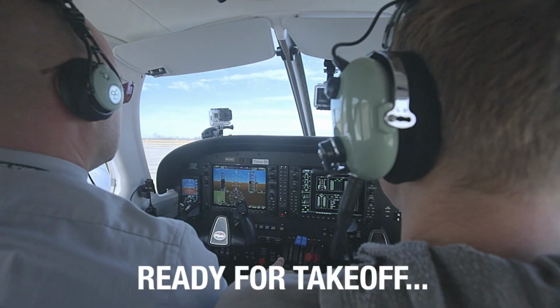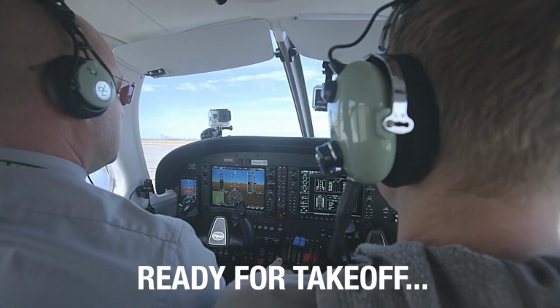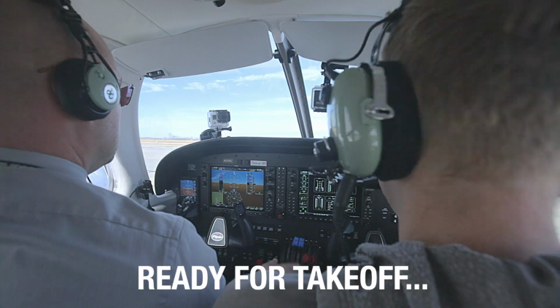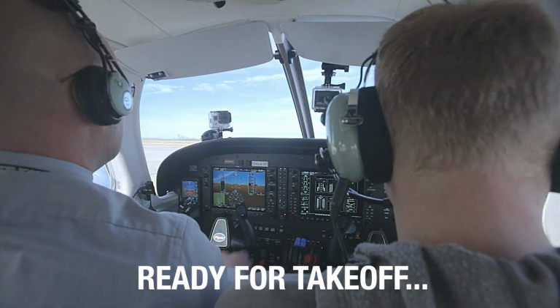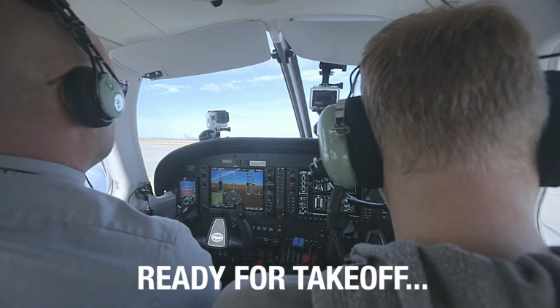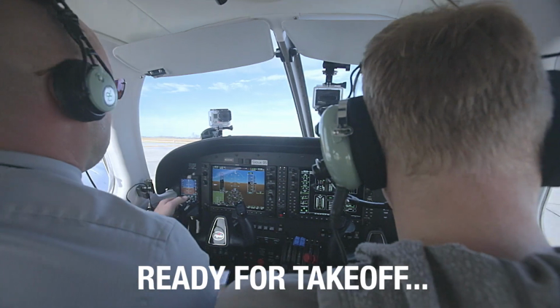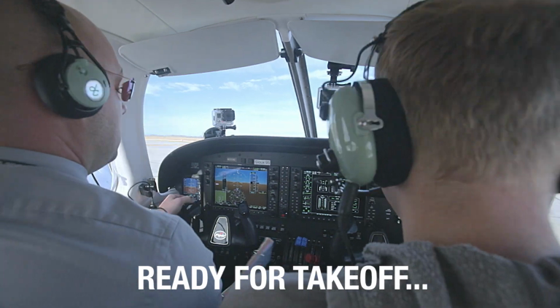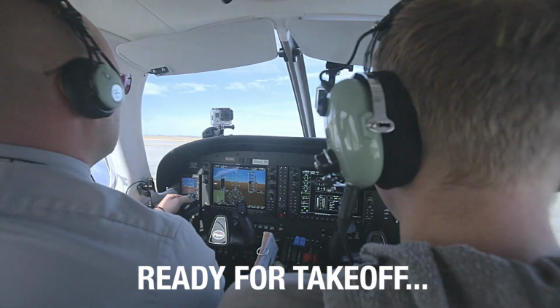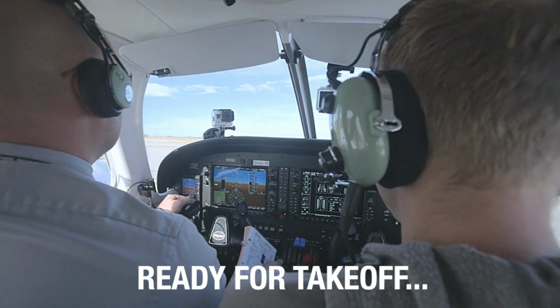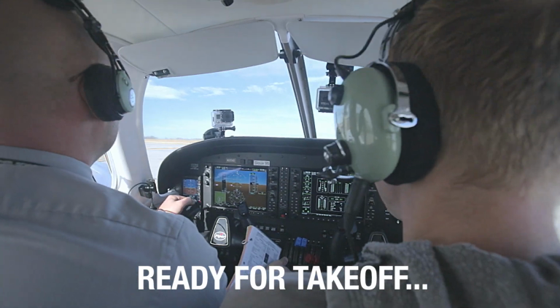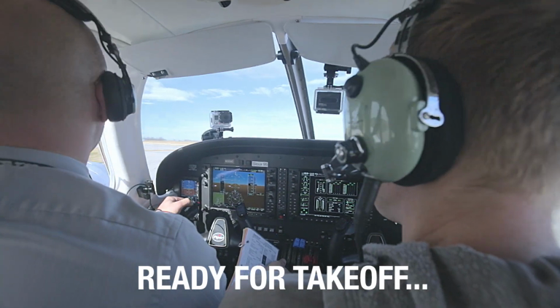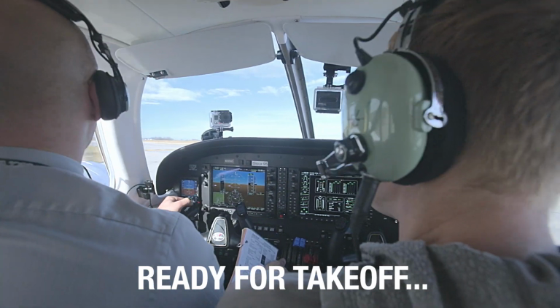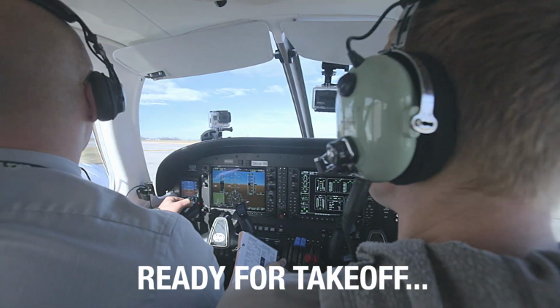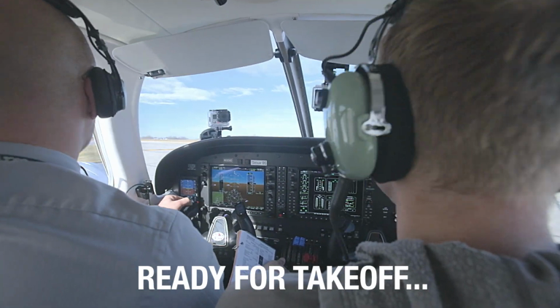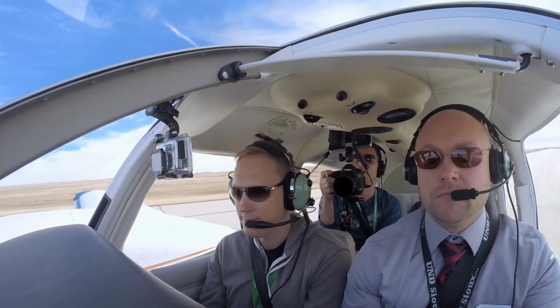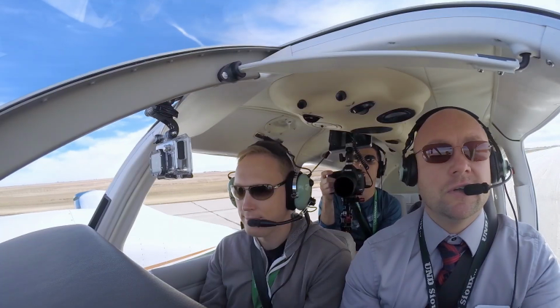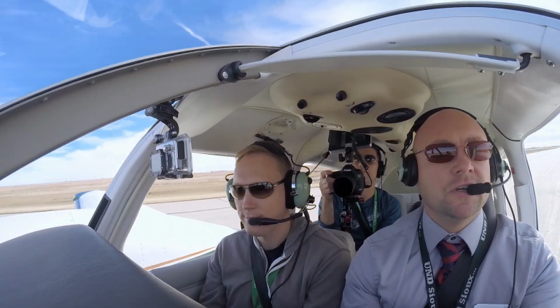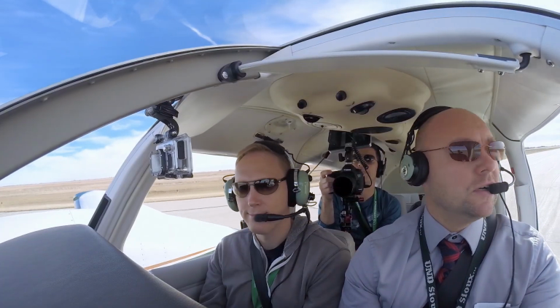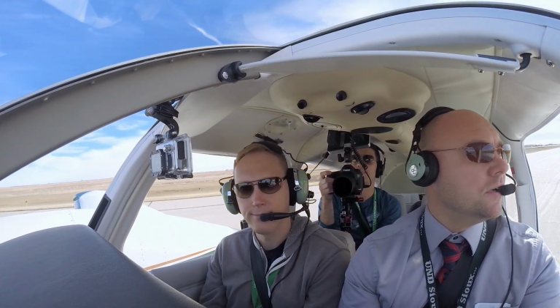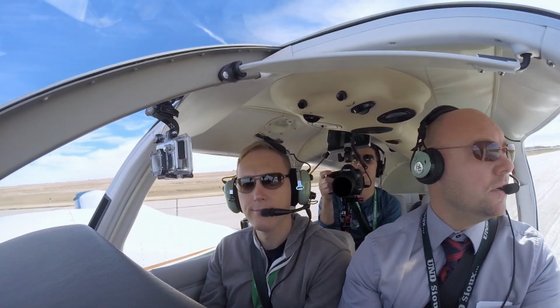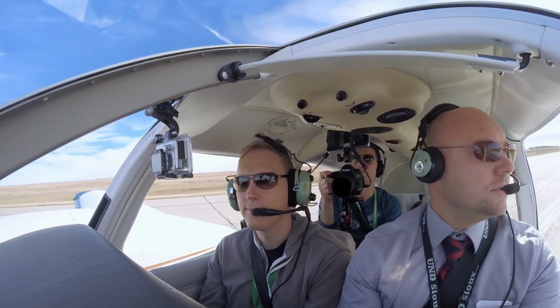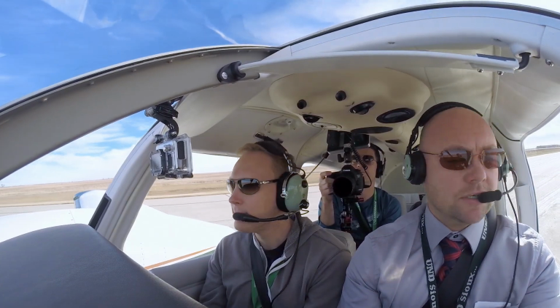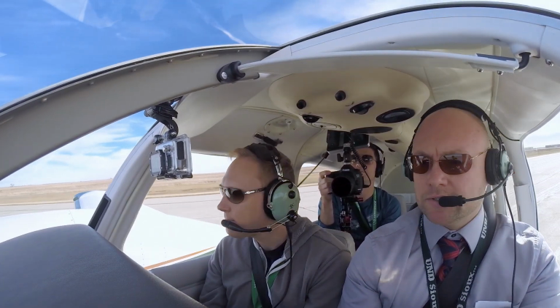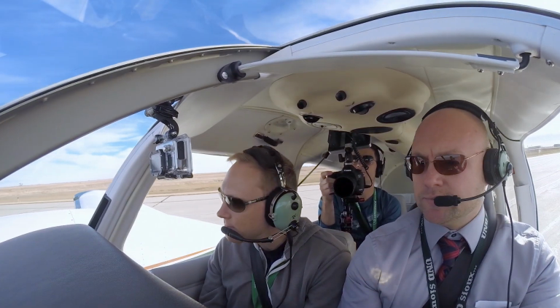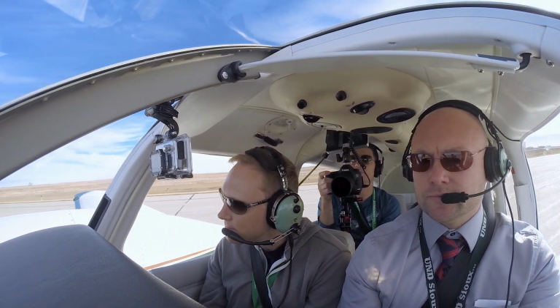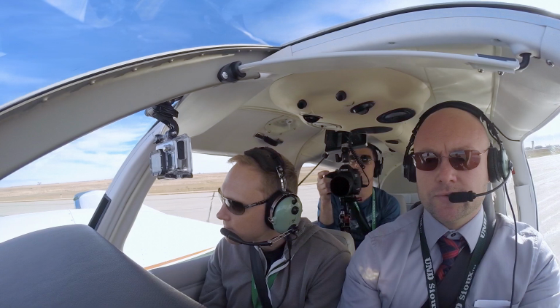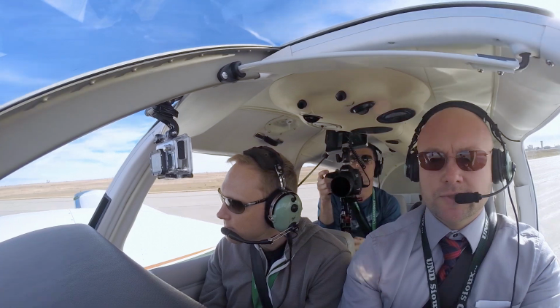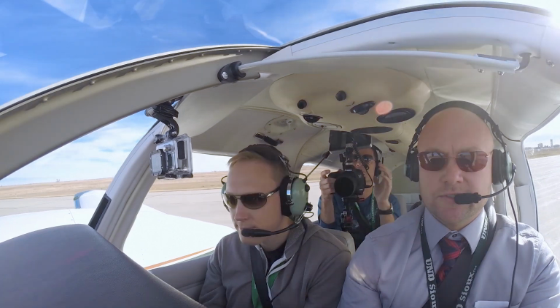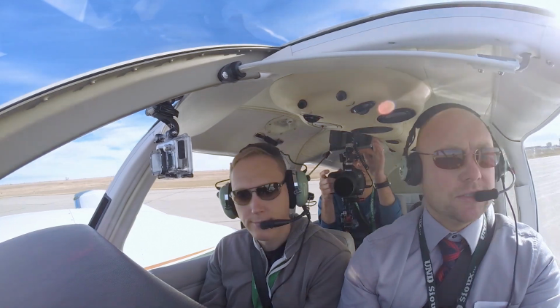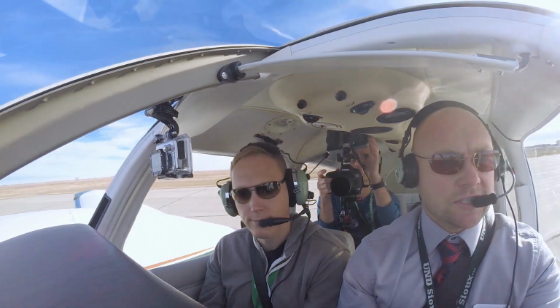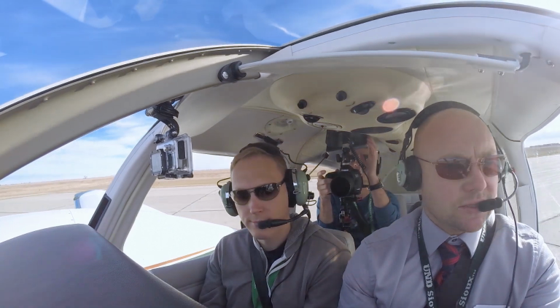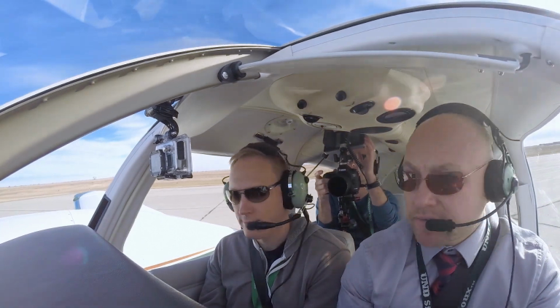205, Grand Forks tower, right turn on course approved, runway 17R, takeoff. Right turn on course approved, 17R, takeoff, 205.